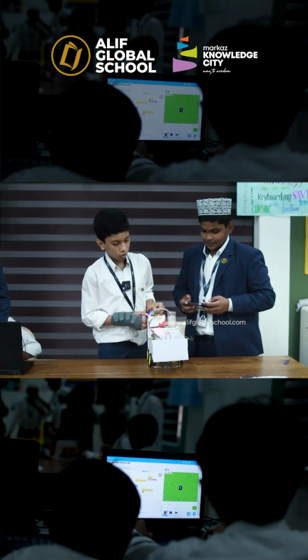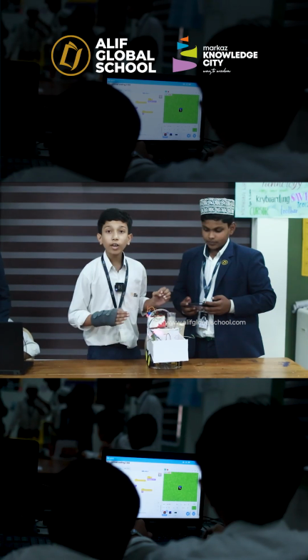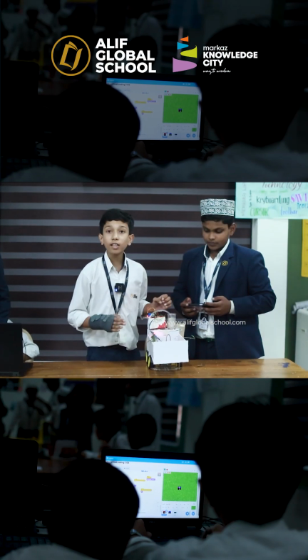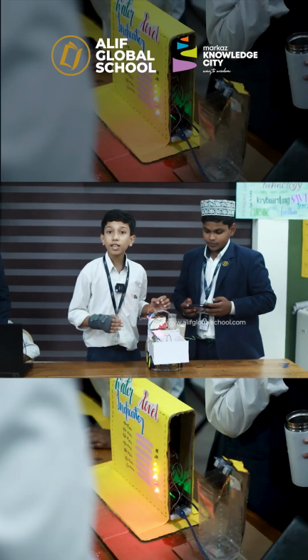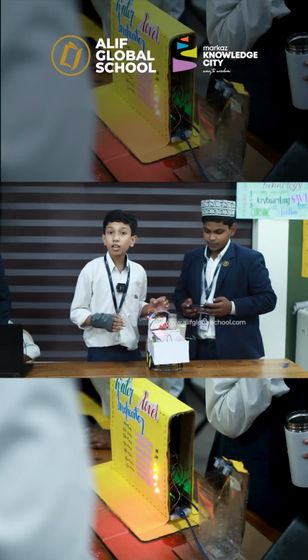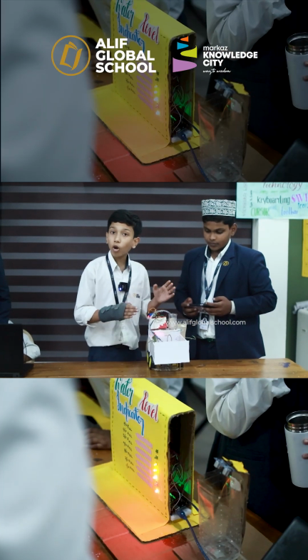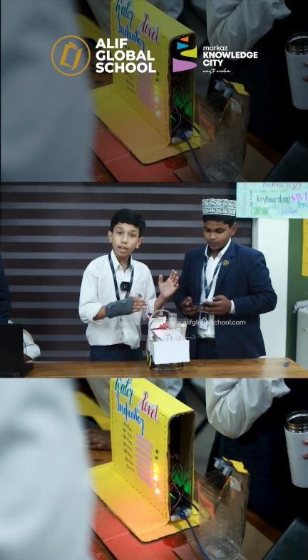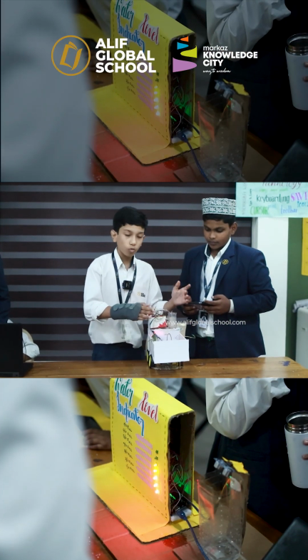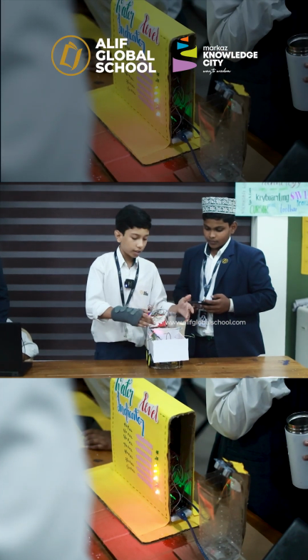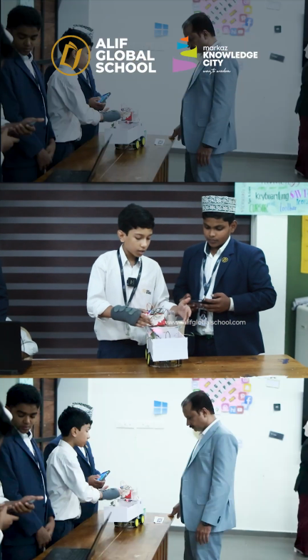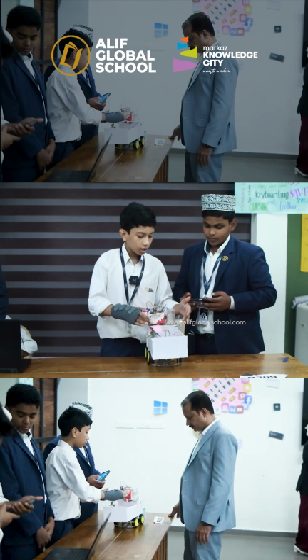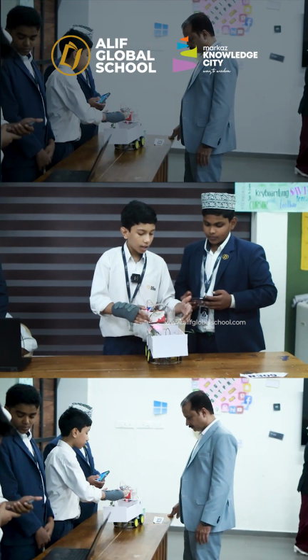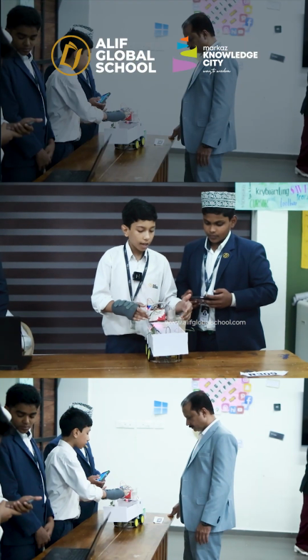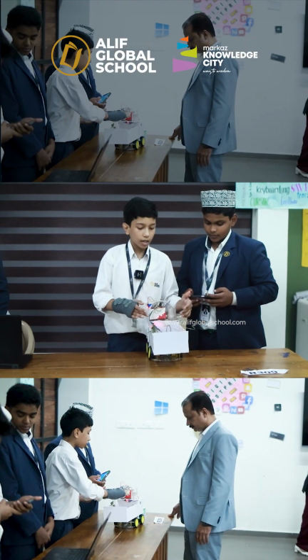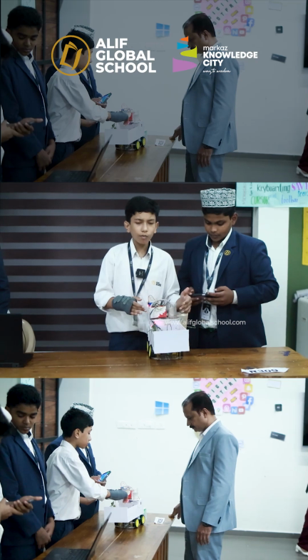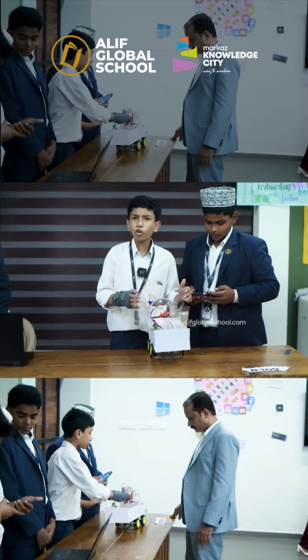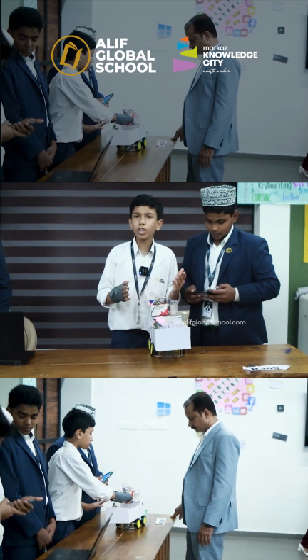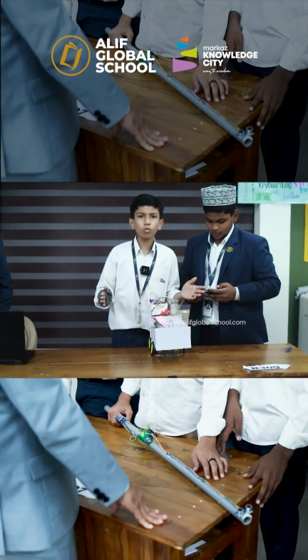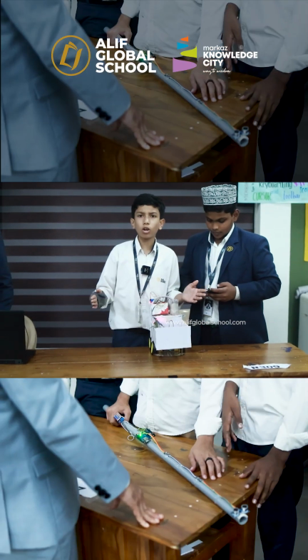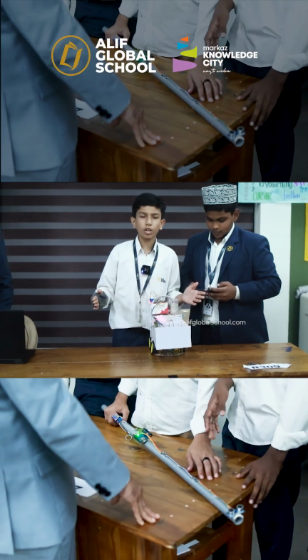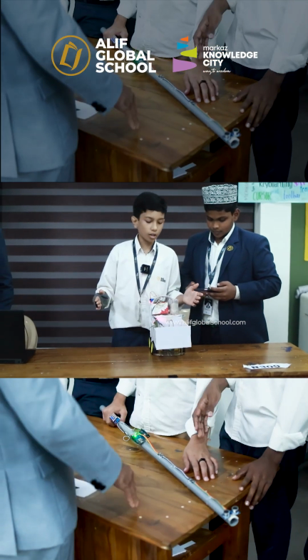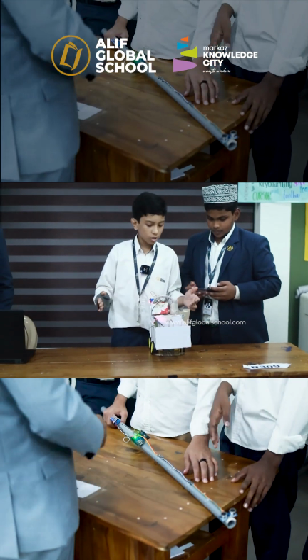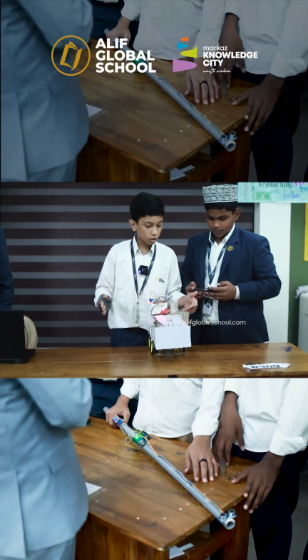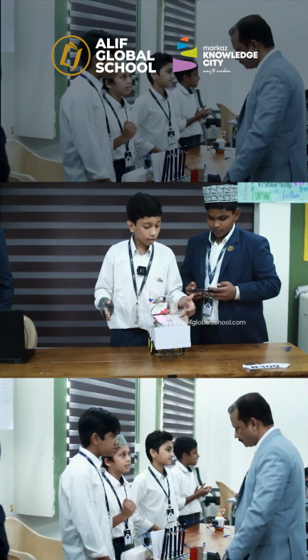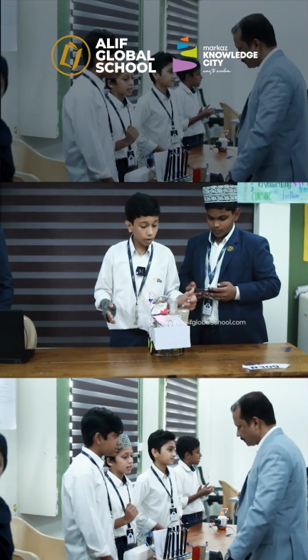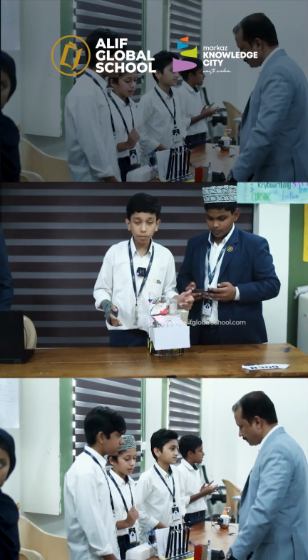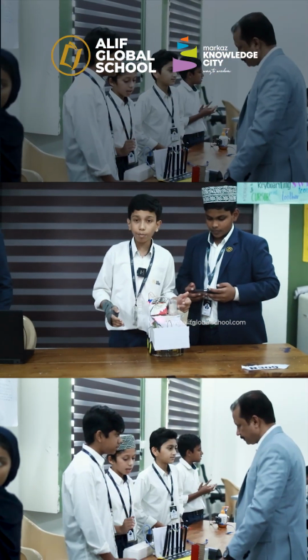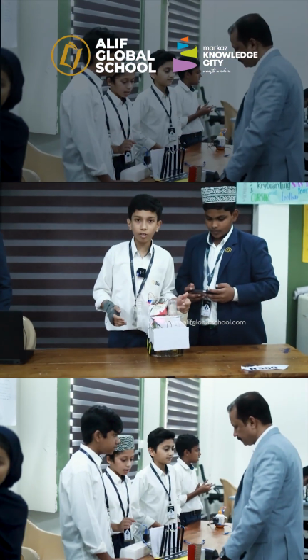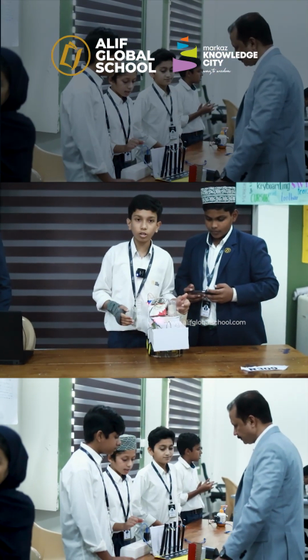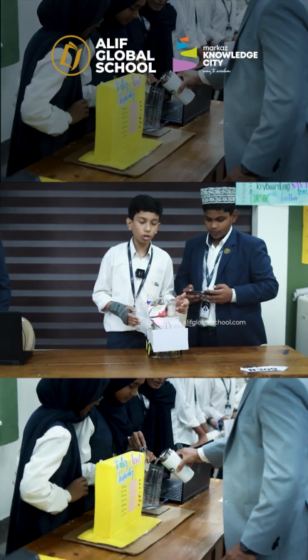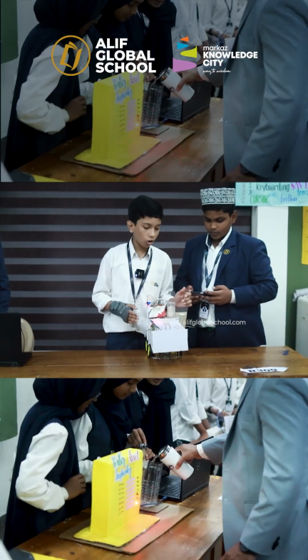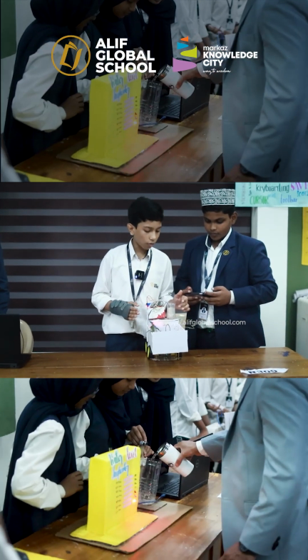We can see that the soil is wet and we don't need to water it. That's why the pump is turned off.